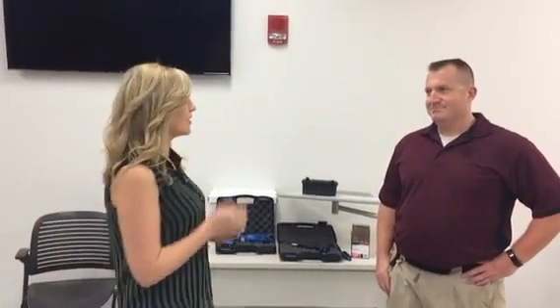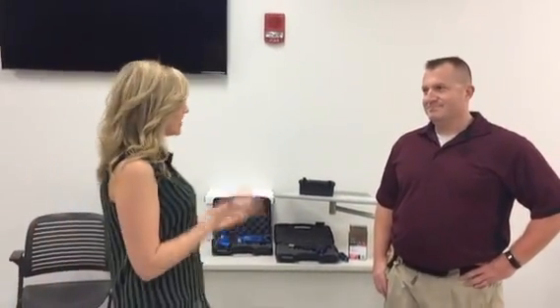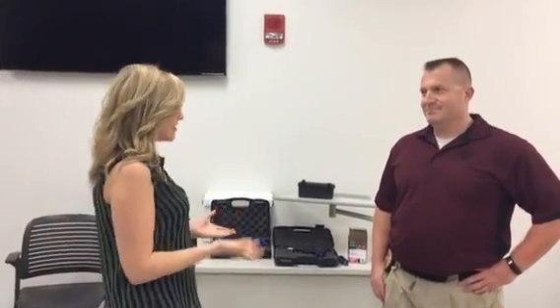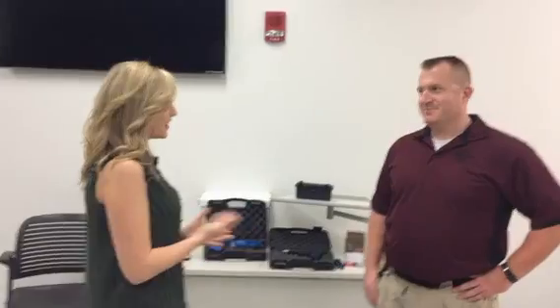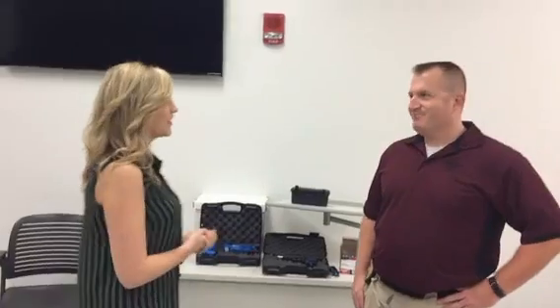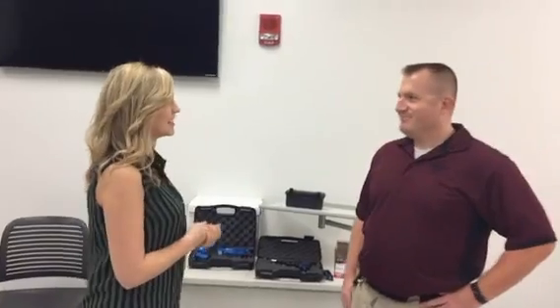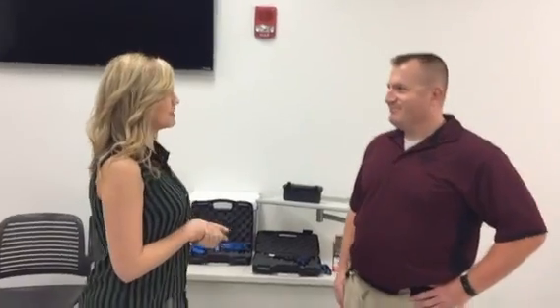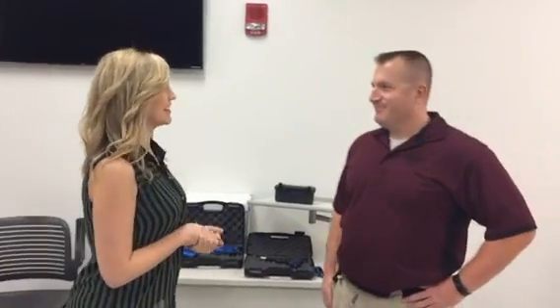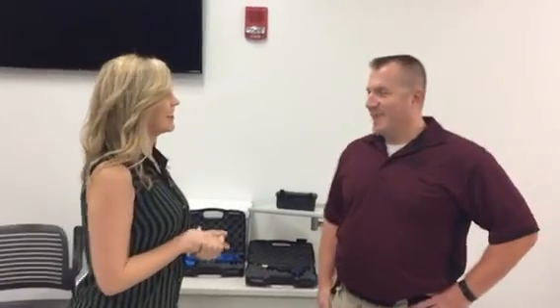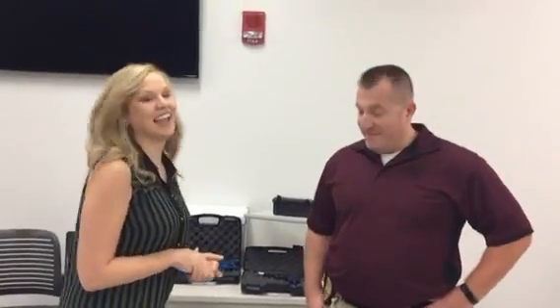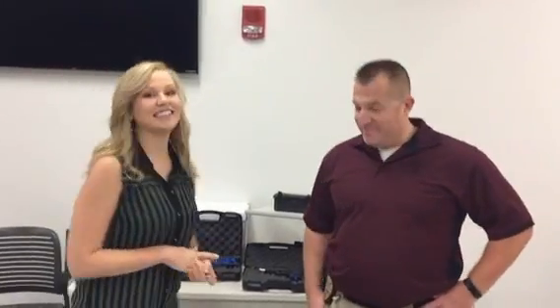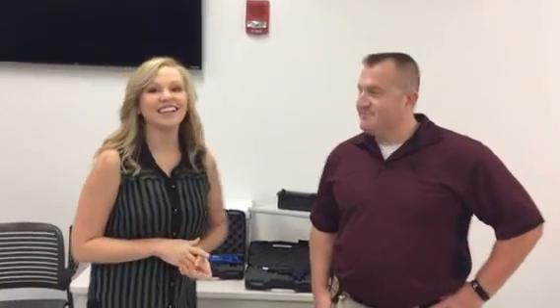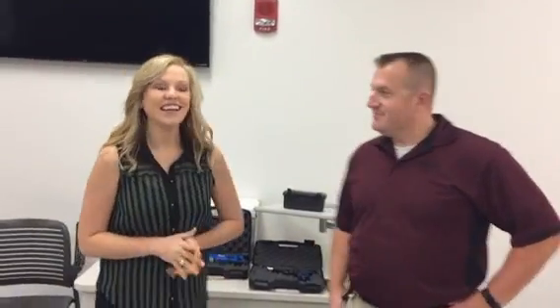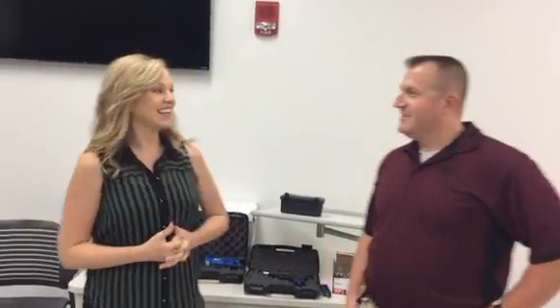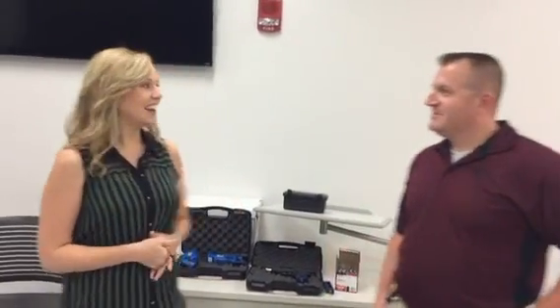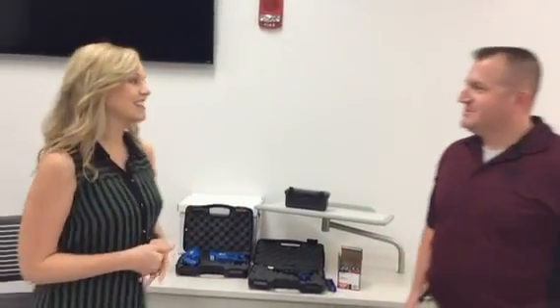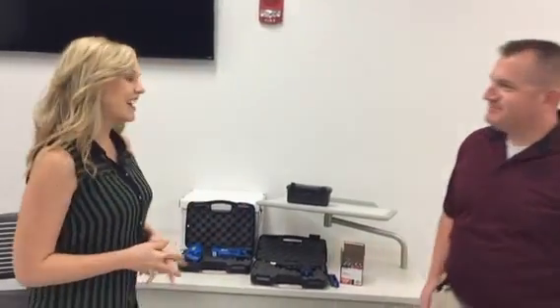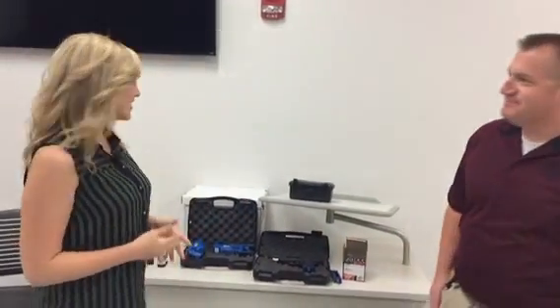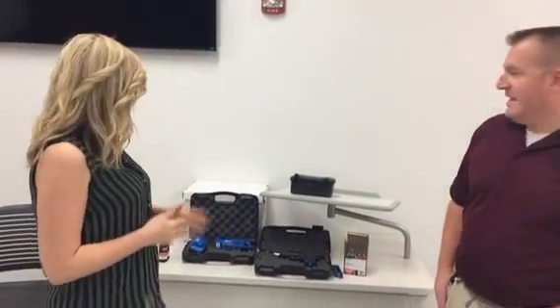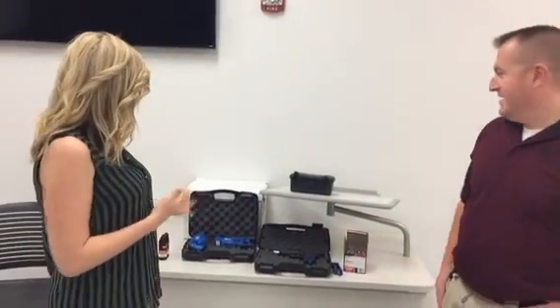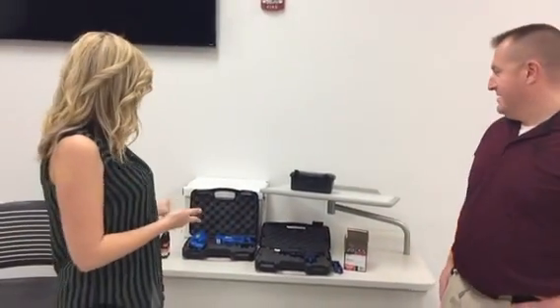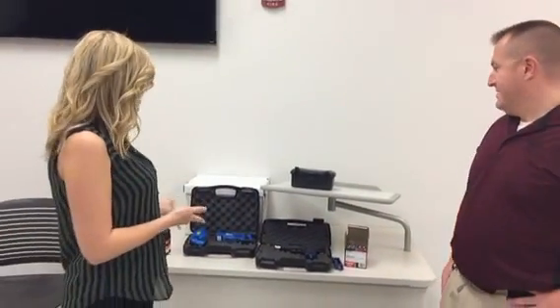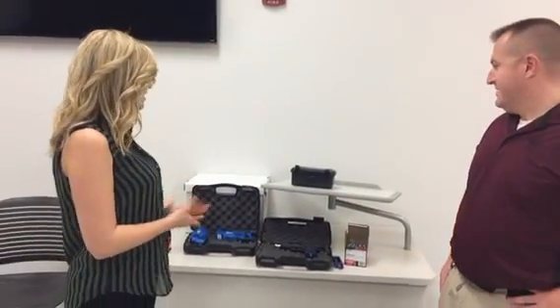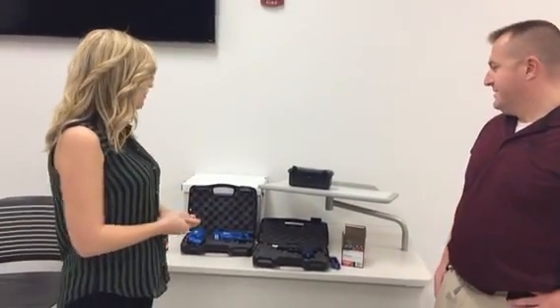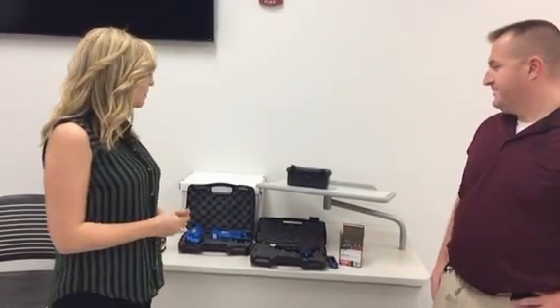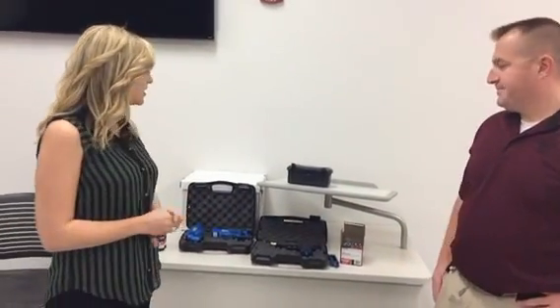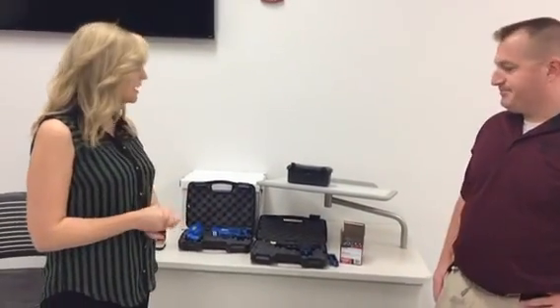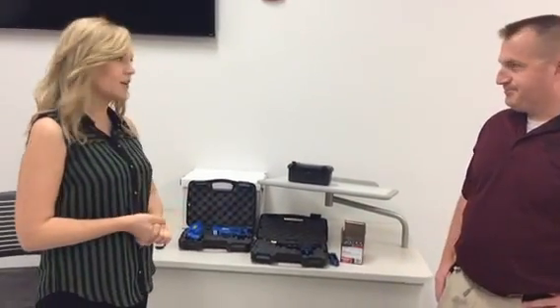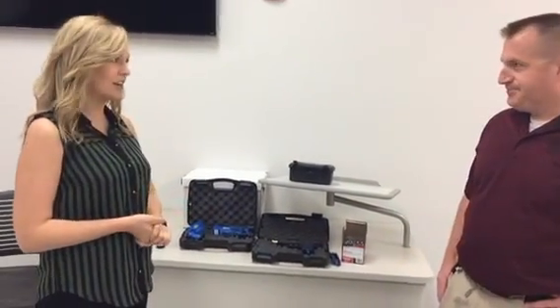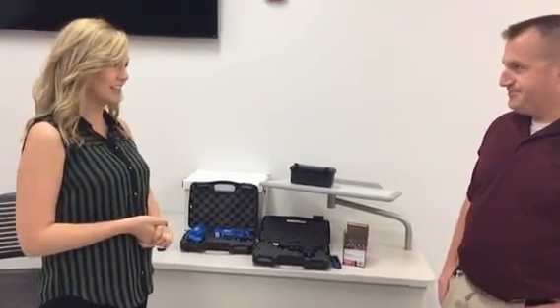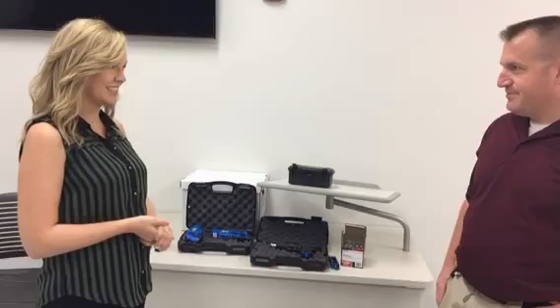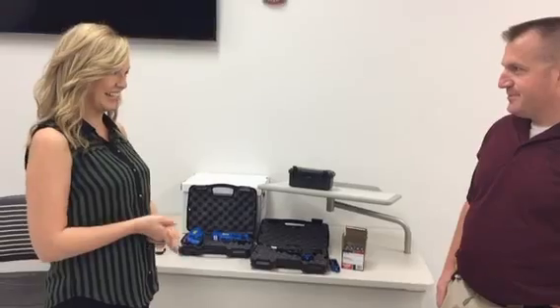So thank you again for letting us be here. Yeah, we're excited. So if you want to go ahead and kind of tell everybody what you've got going on here today.